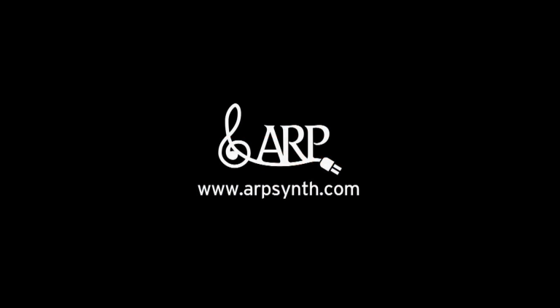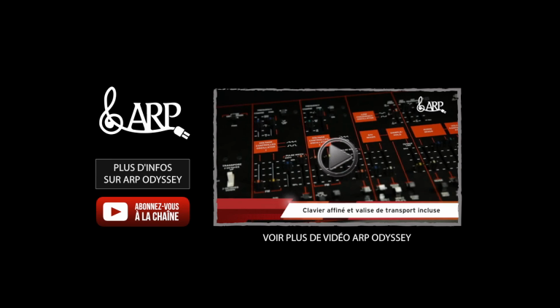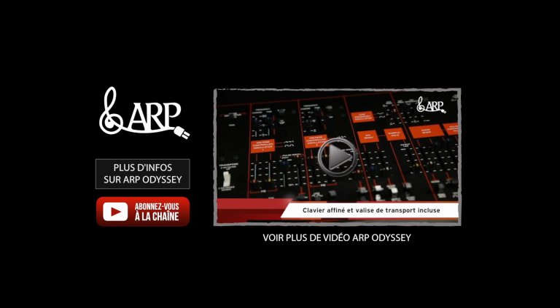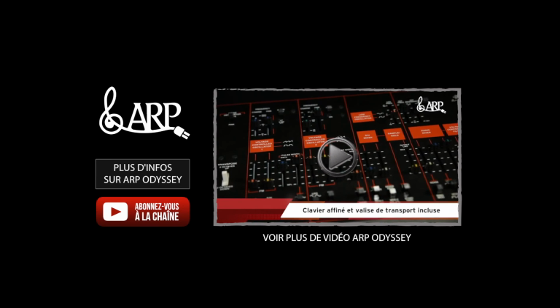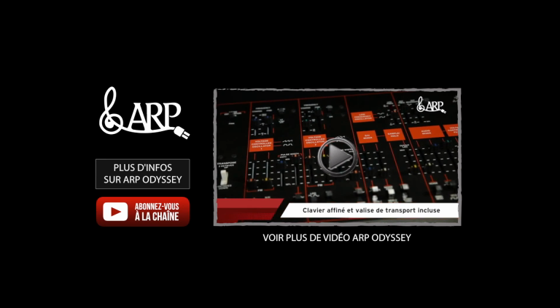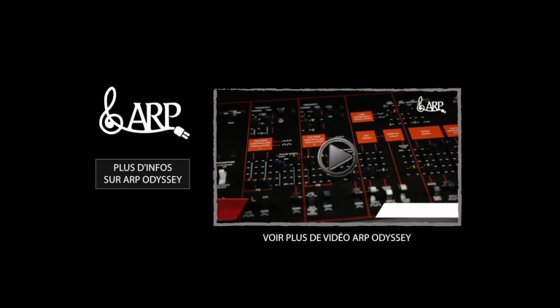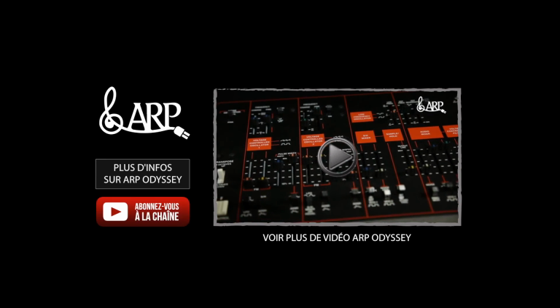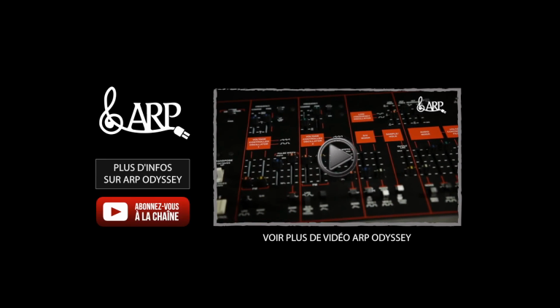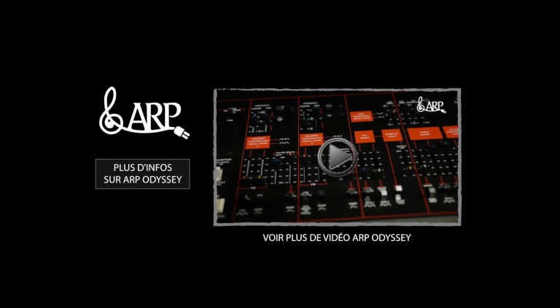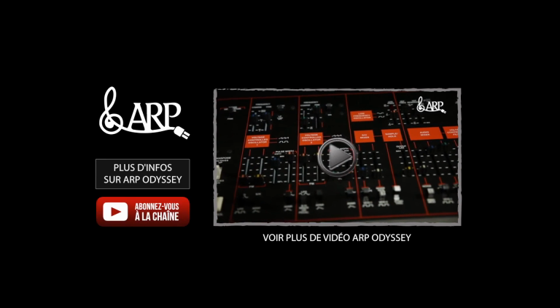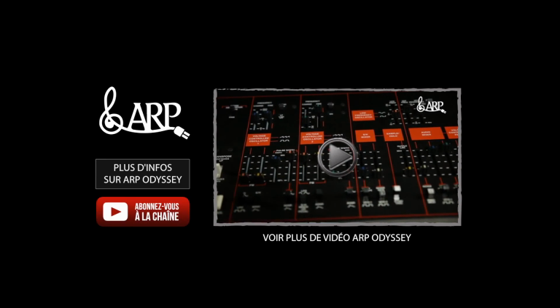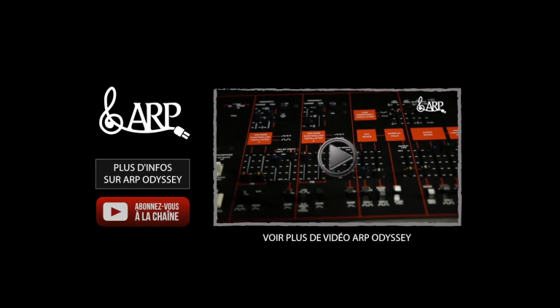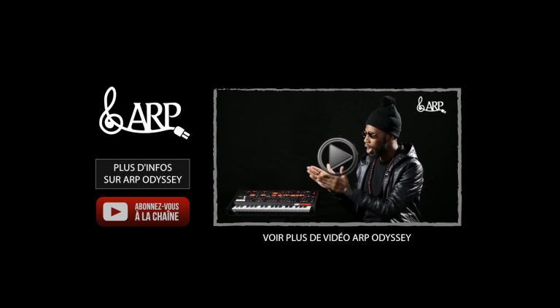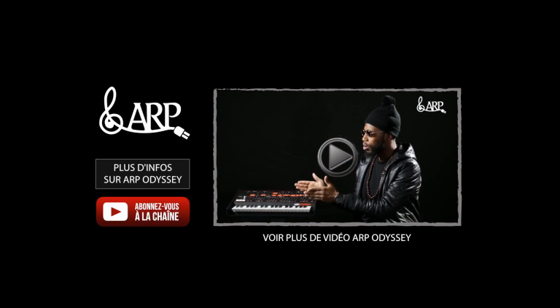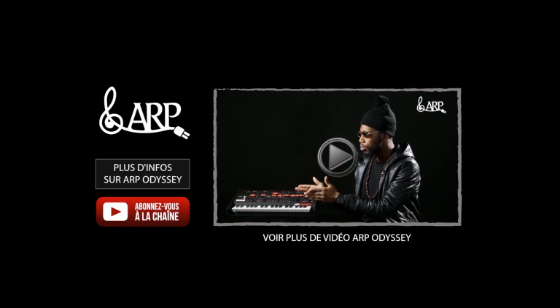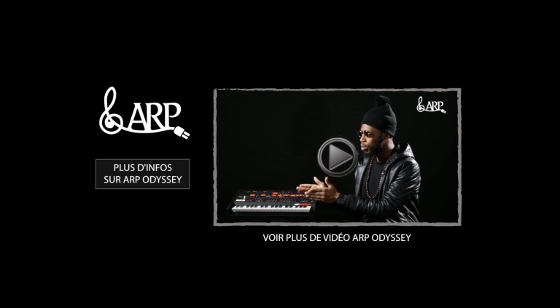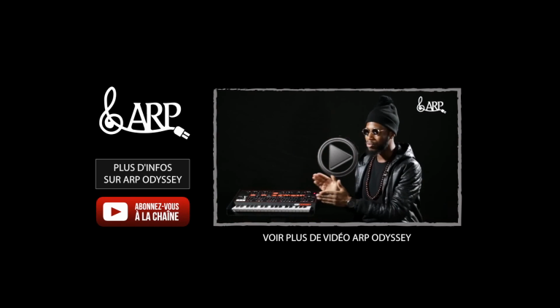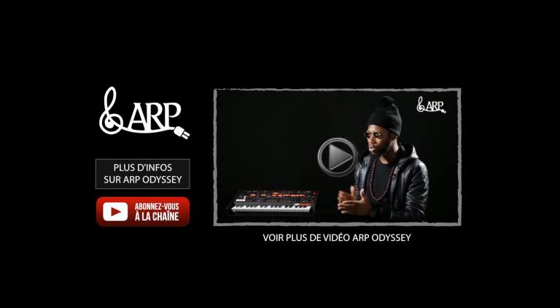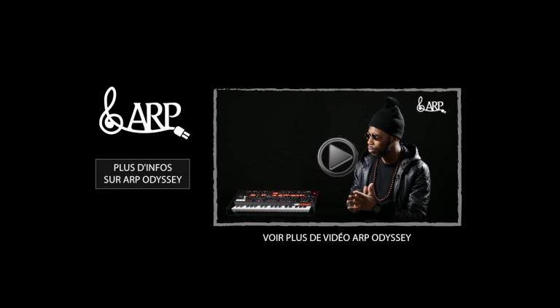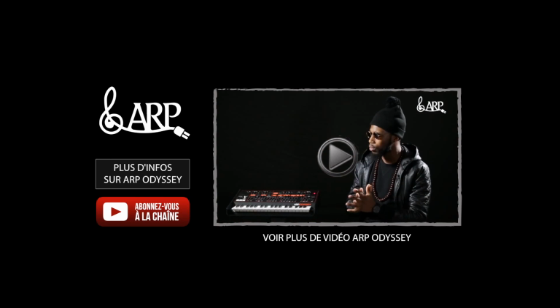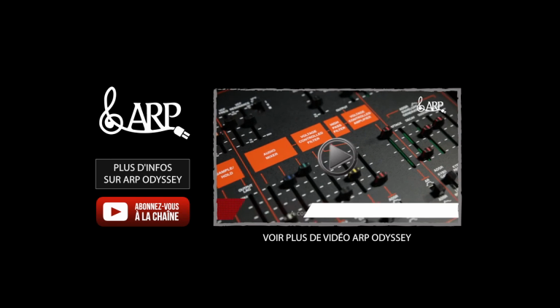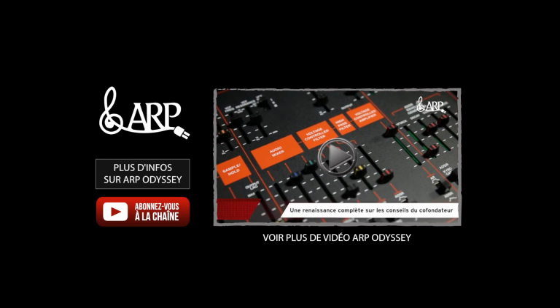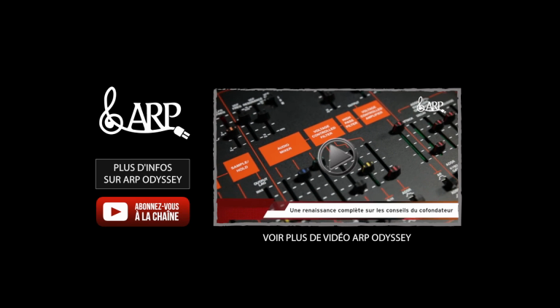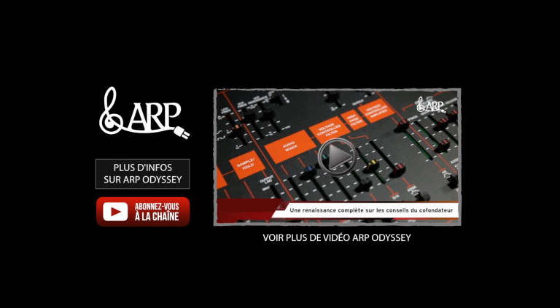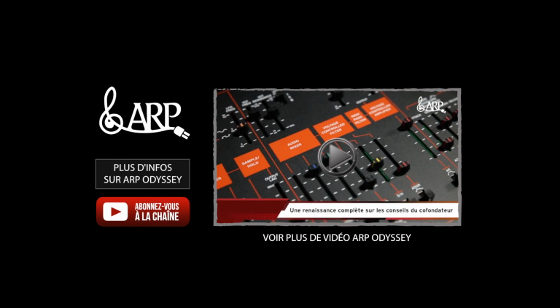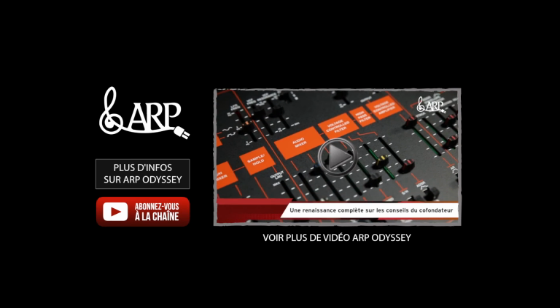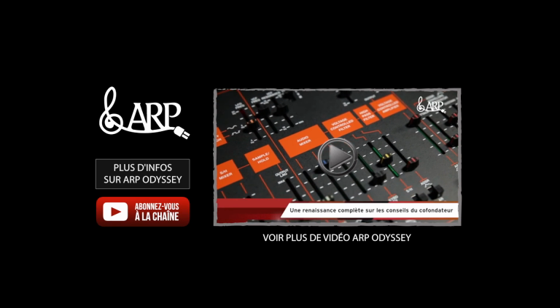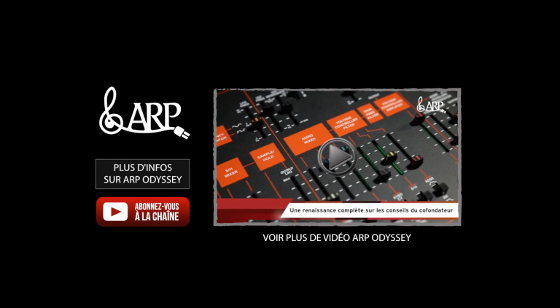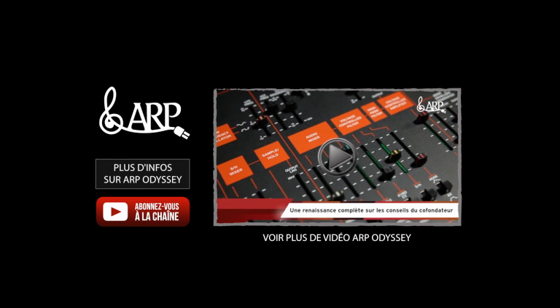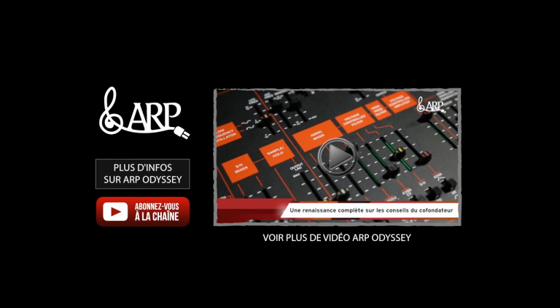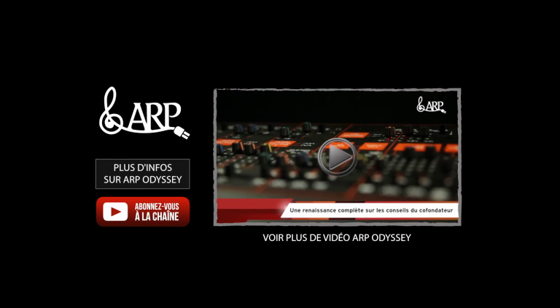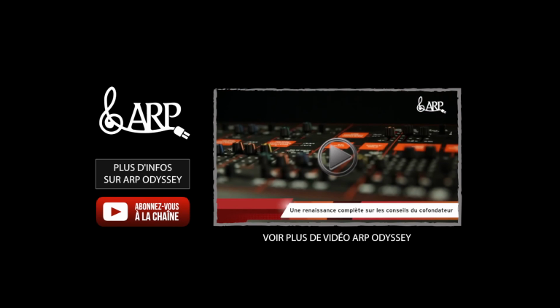To have all the parameters in direct access on the face of the instrument without presets — that corresponds totally to my style of music. I love that. I love it.